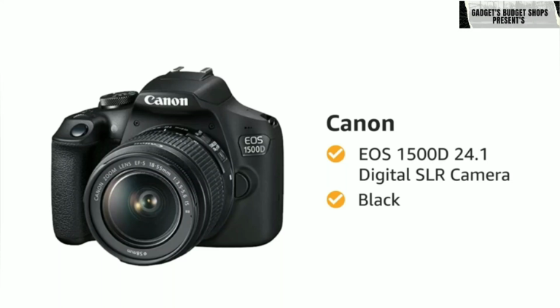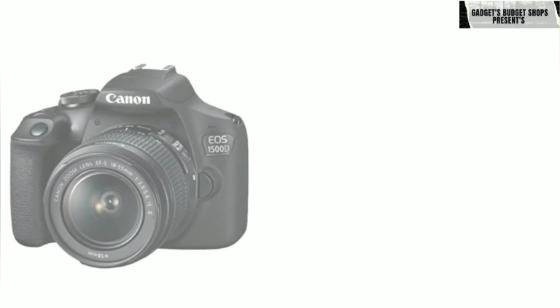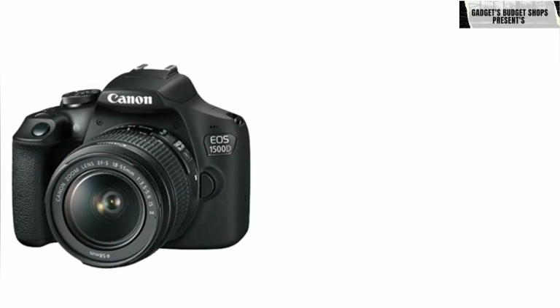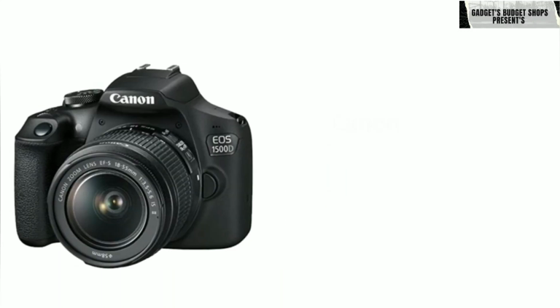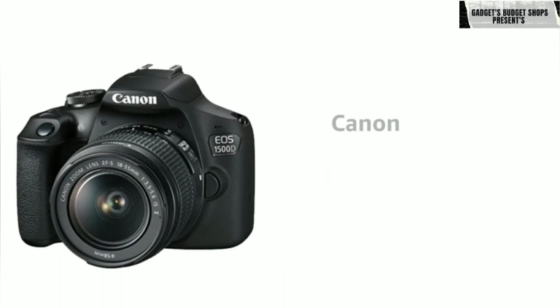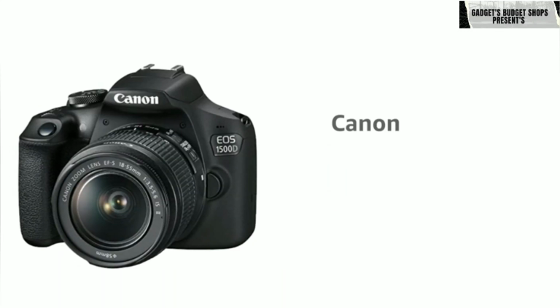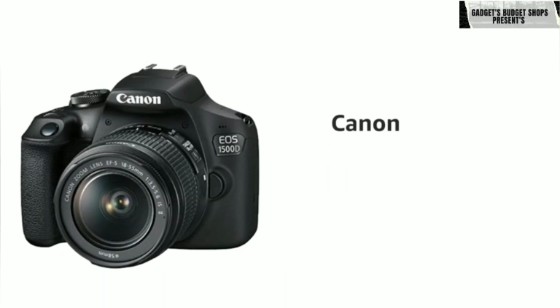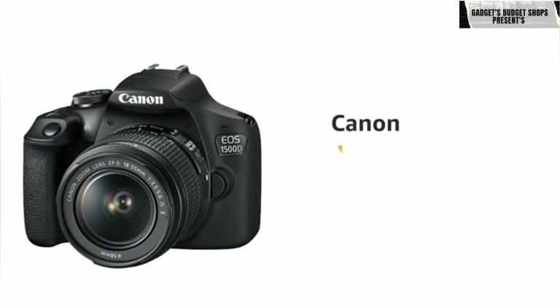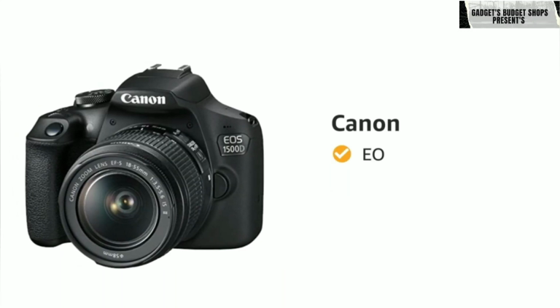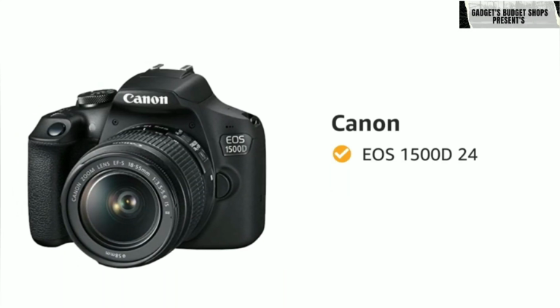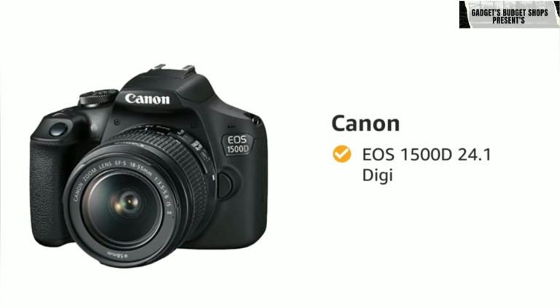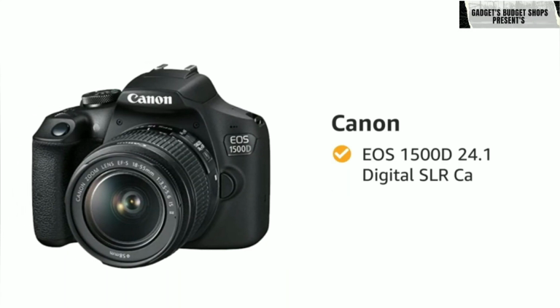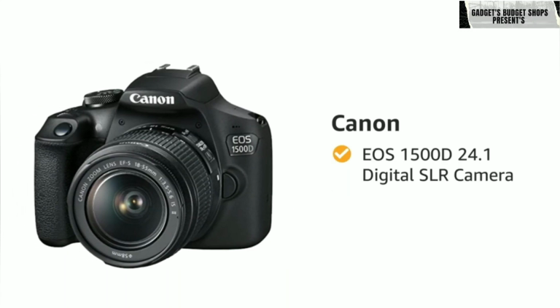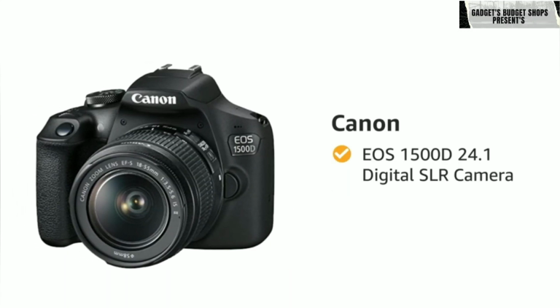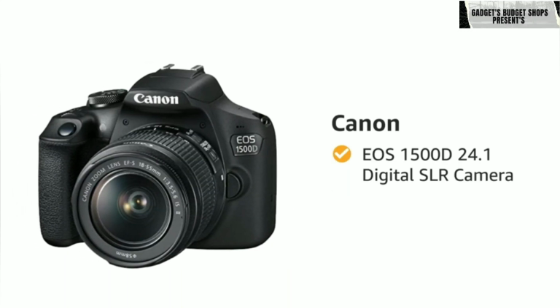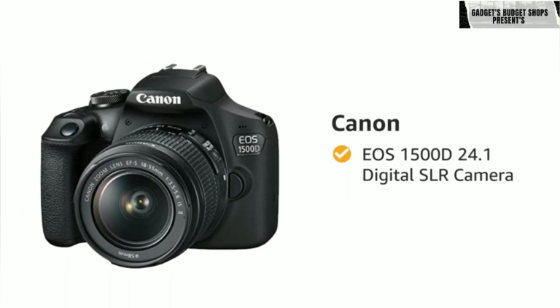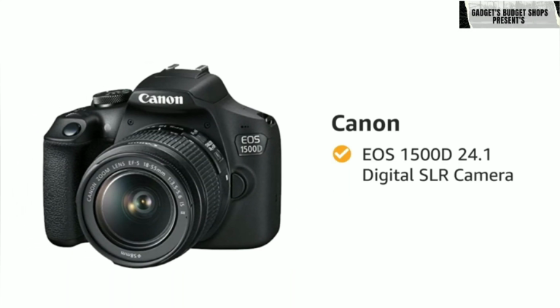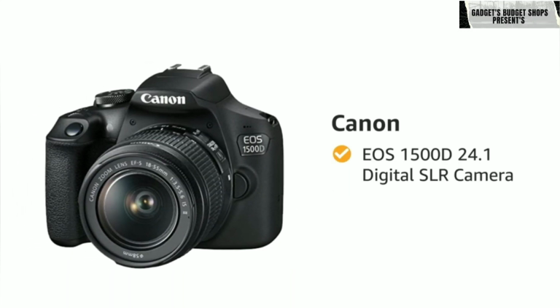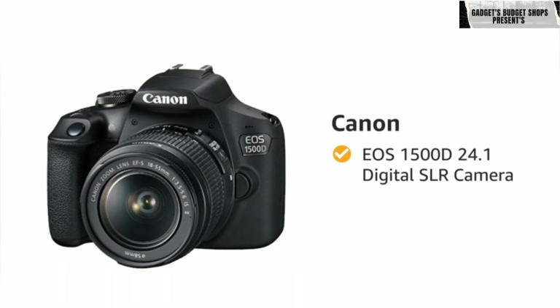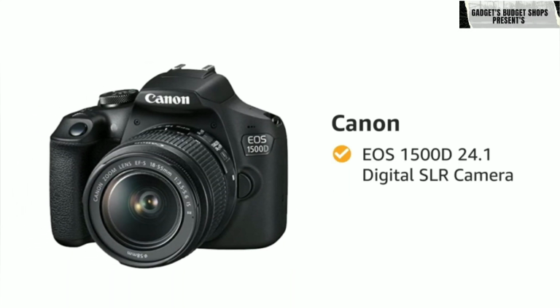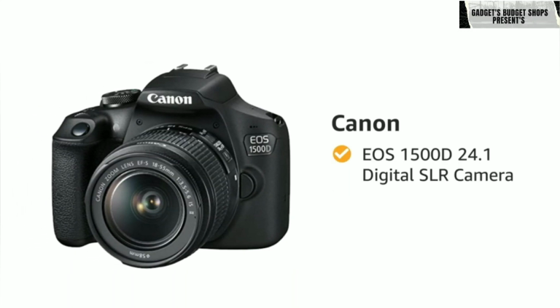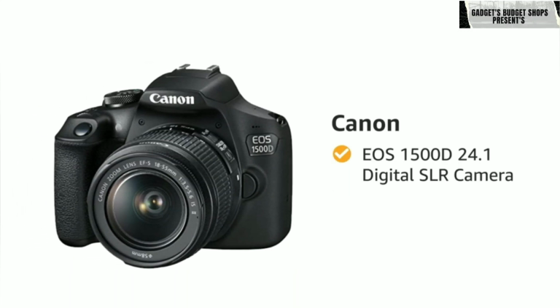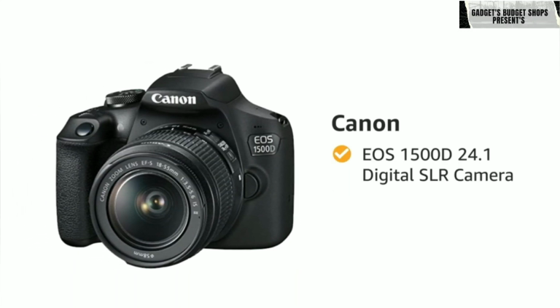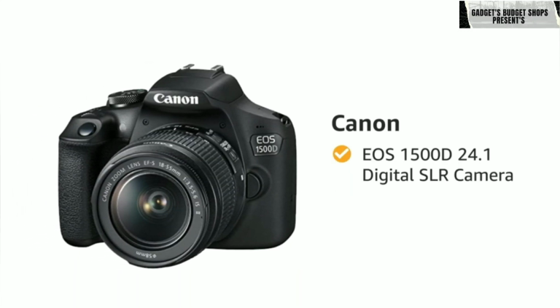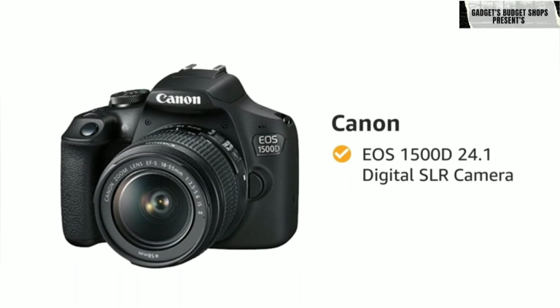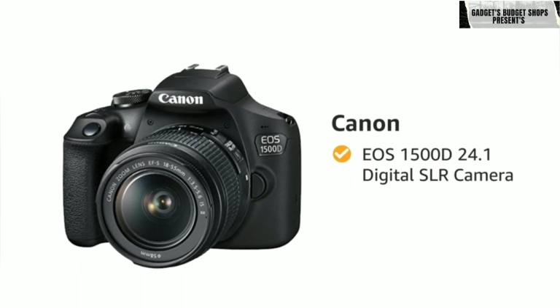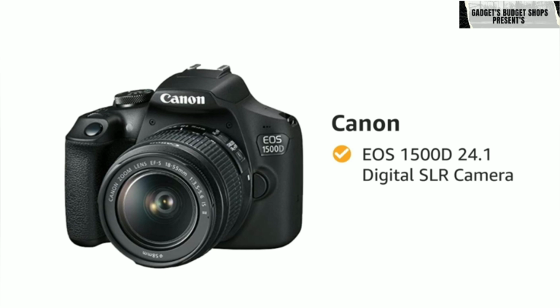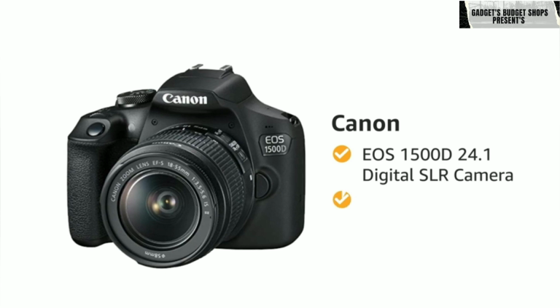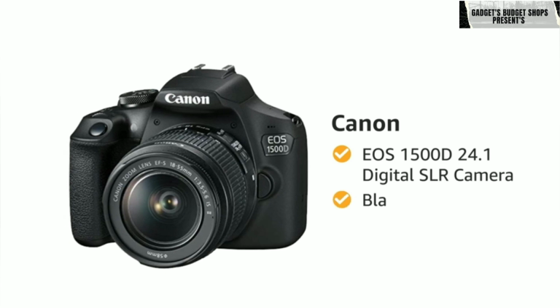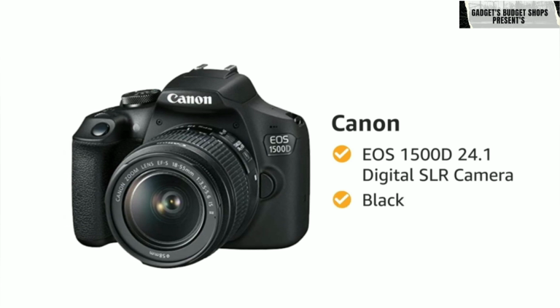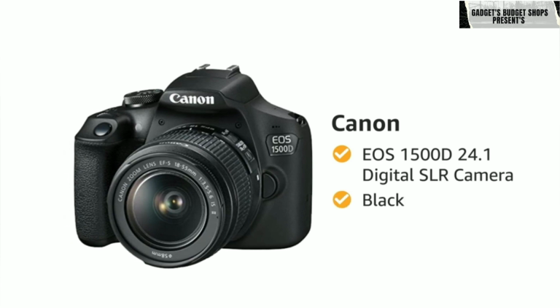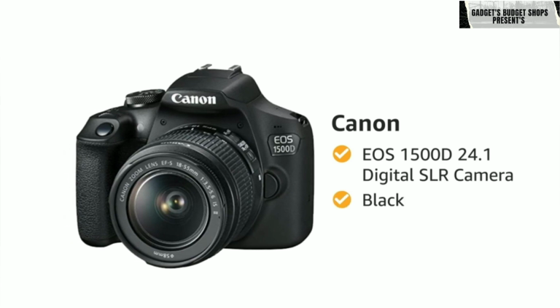Presenting Canon EOS 1500D 24.1 Digital SLR Camera in the color black.